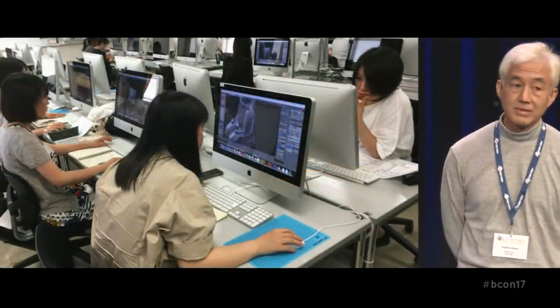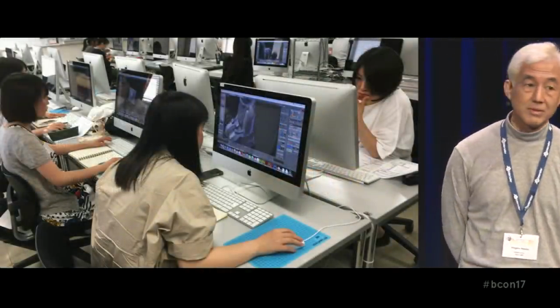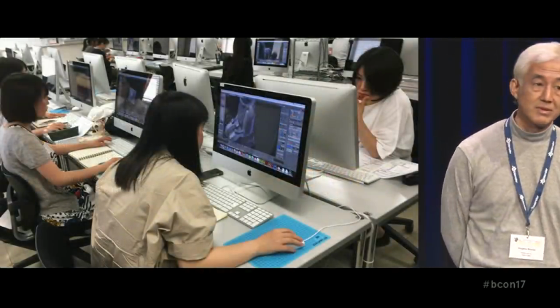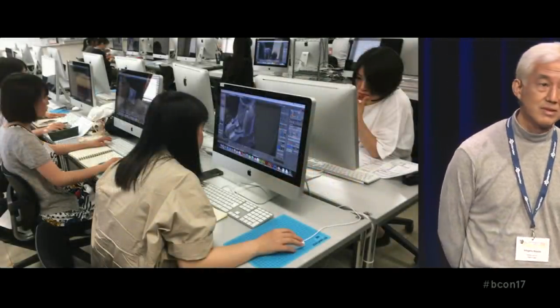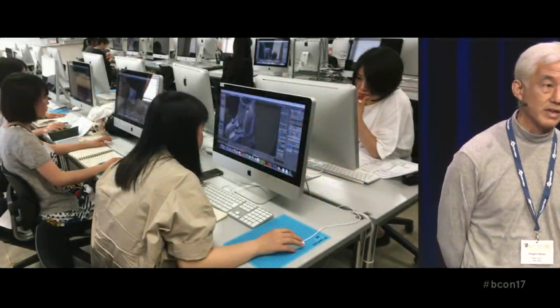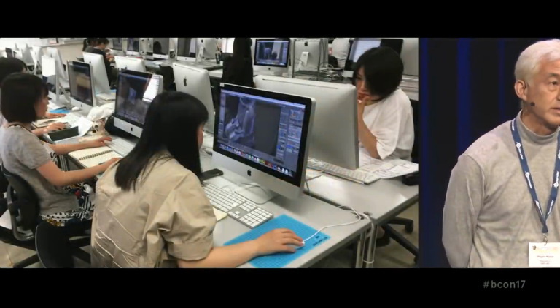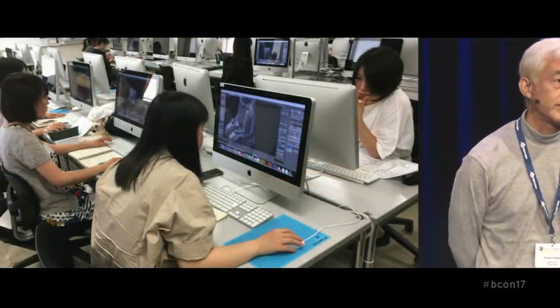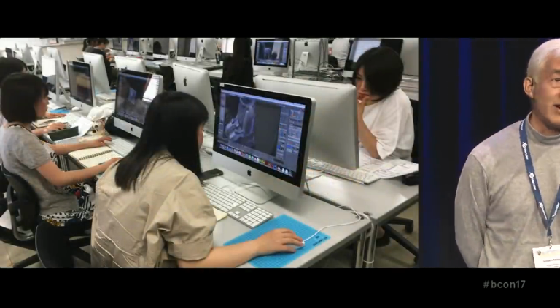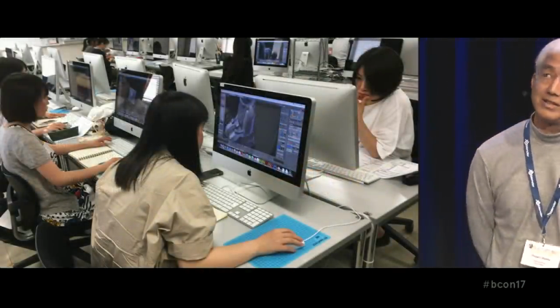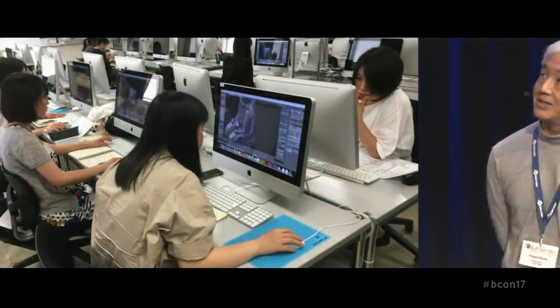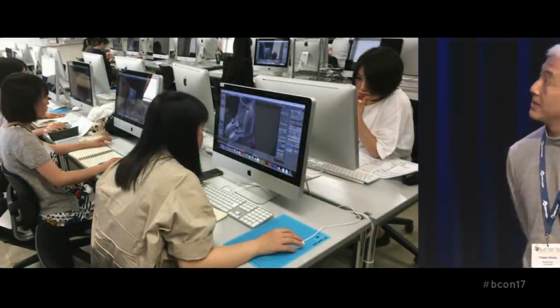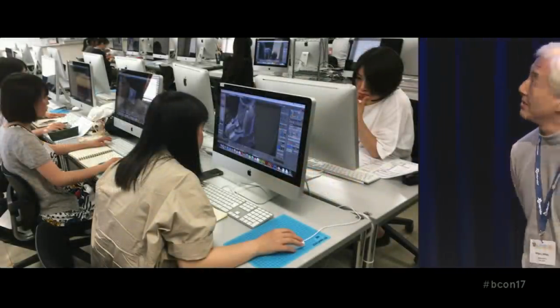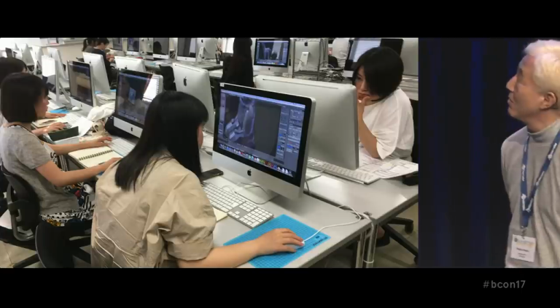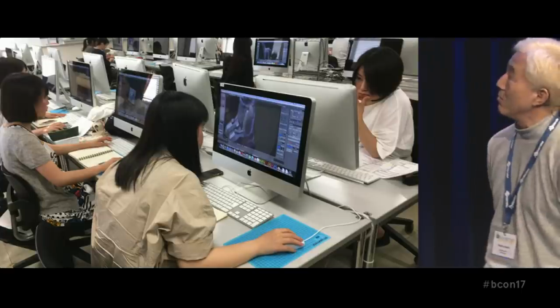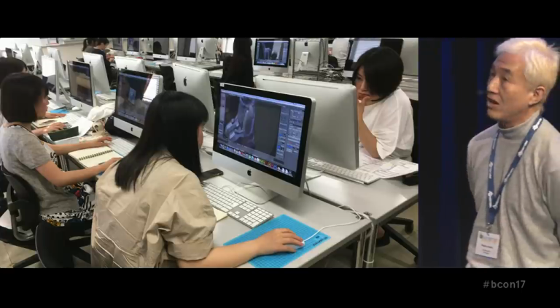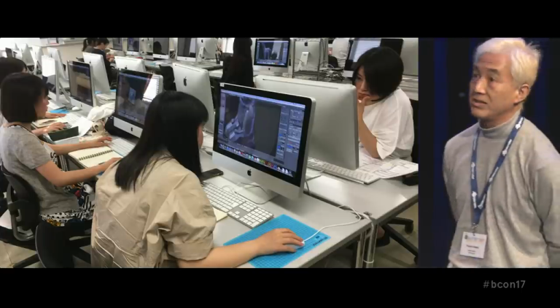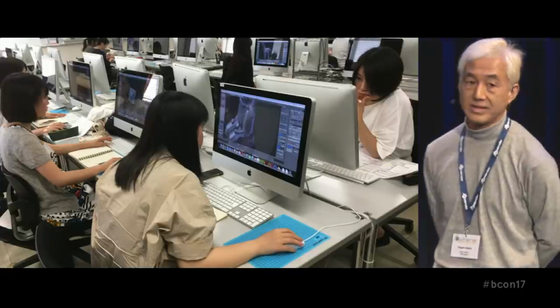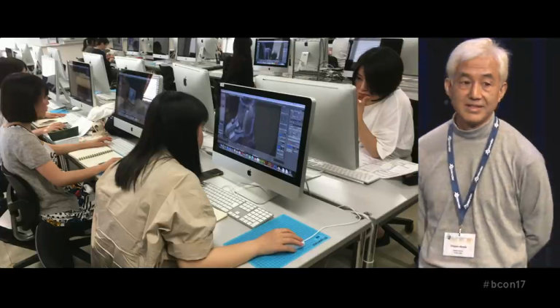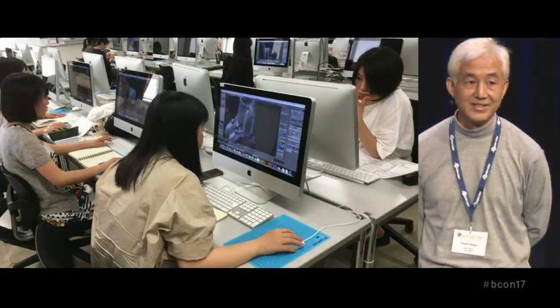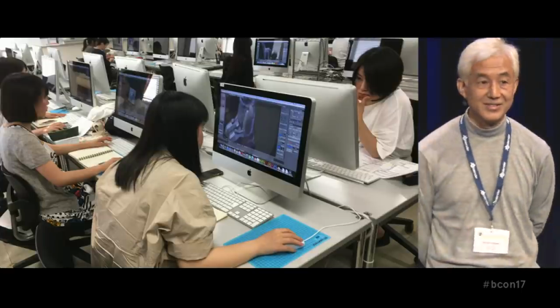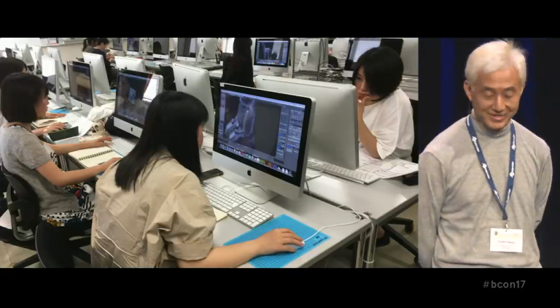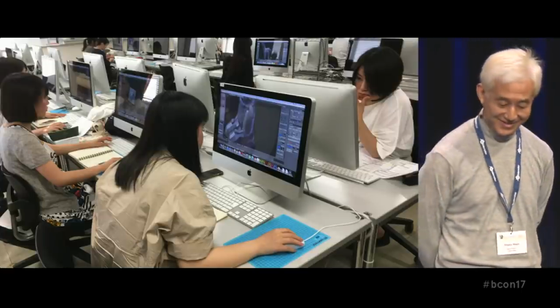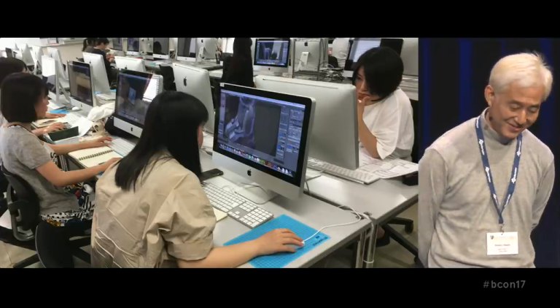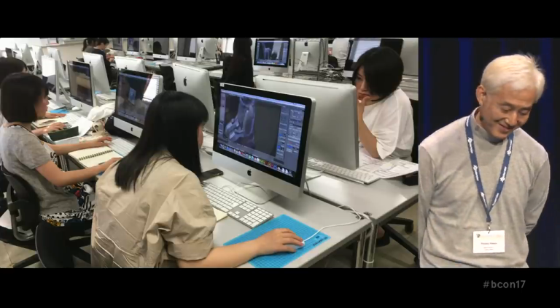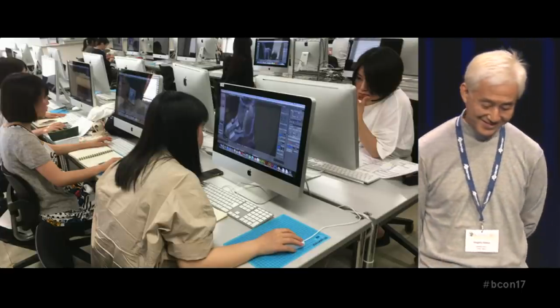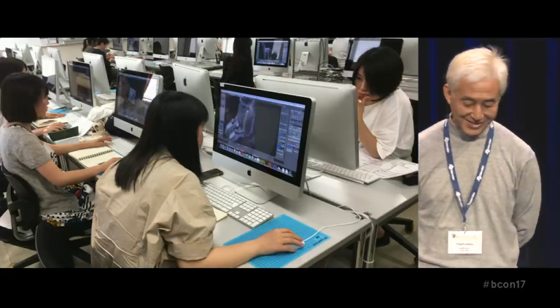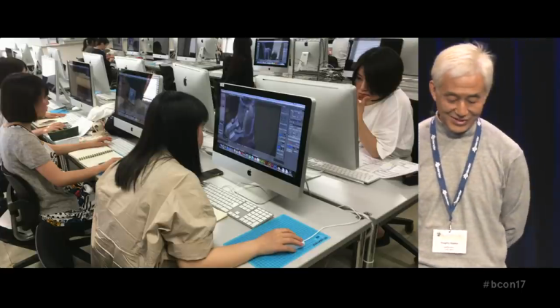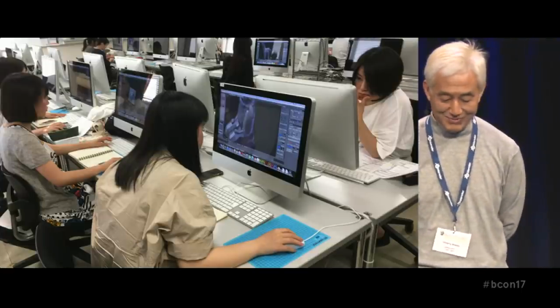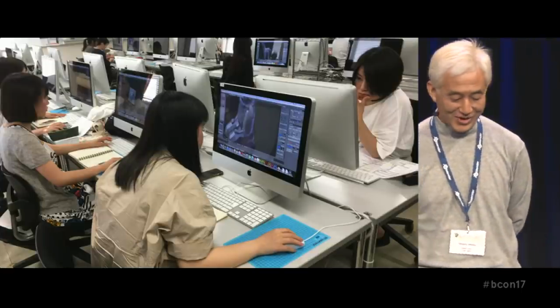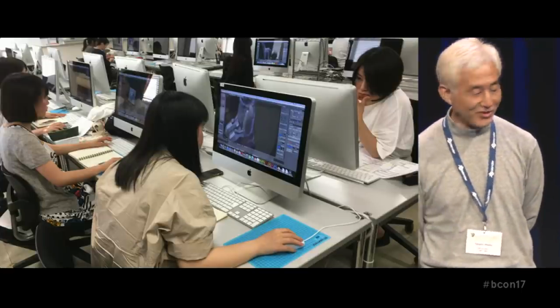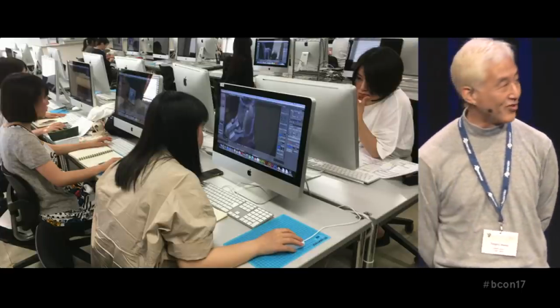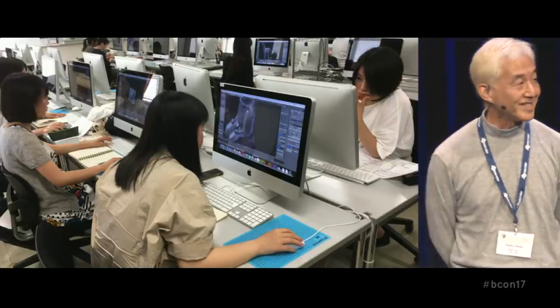Like this — it's all girls, it's a very good class.